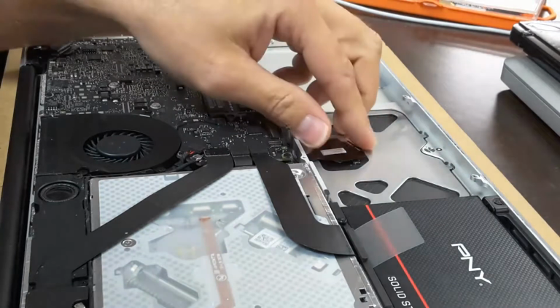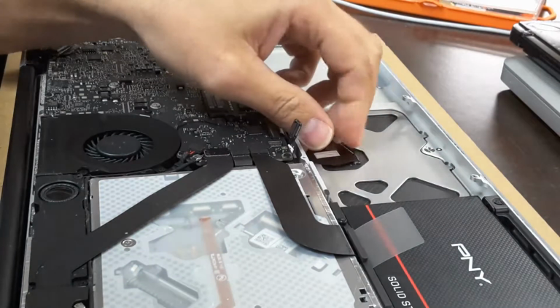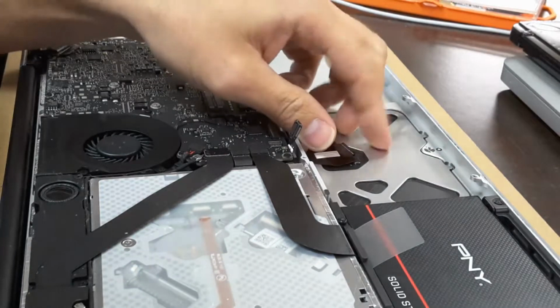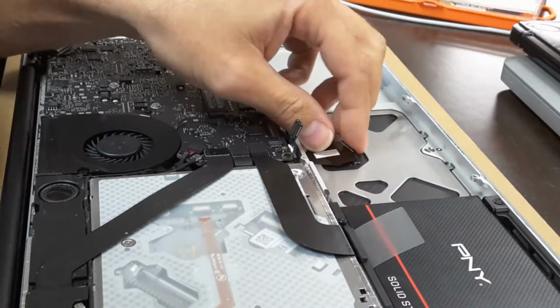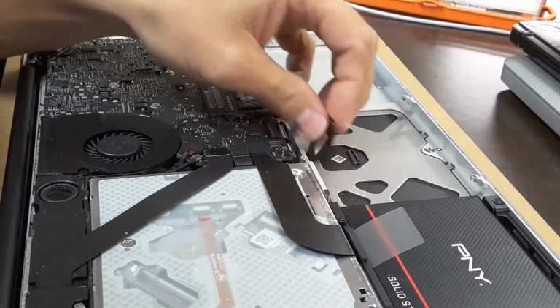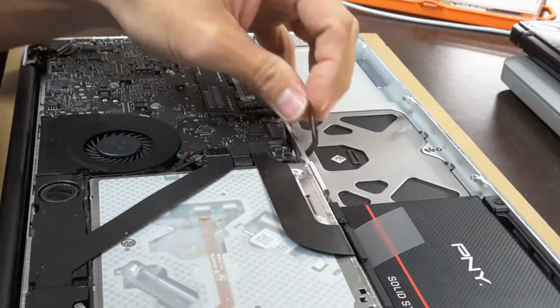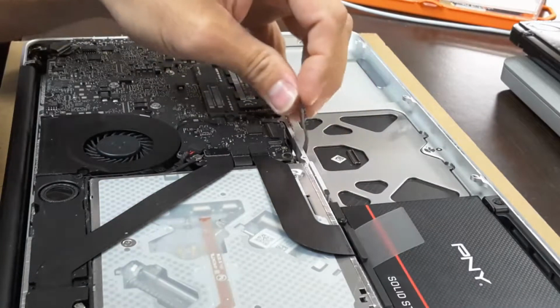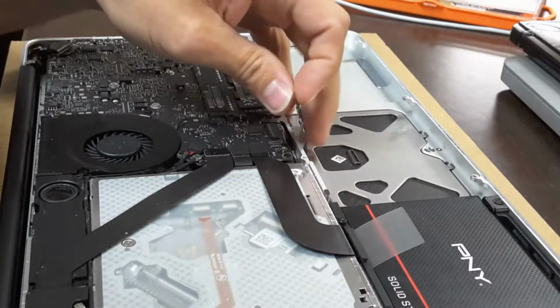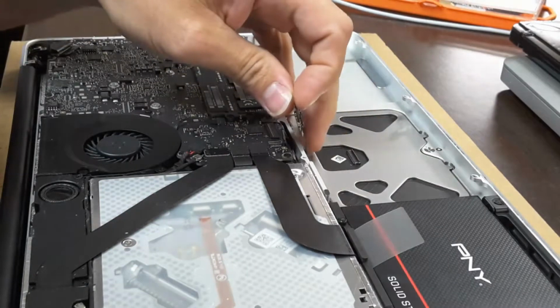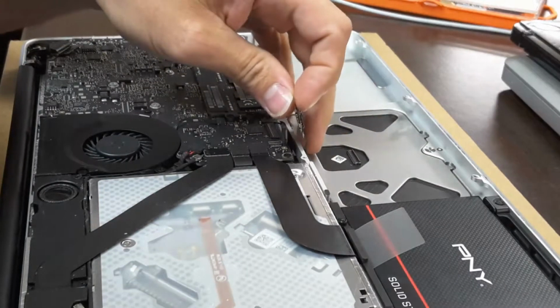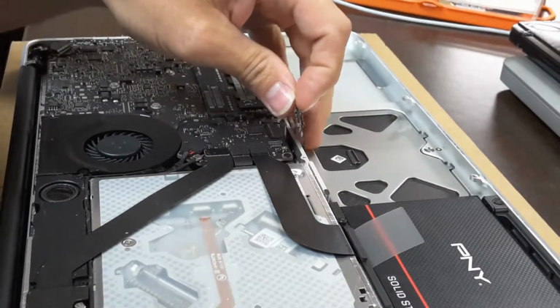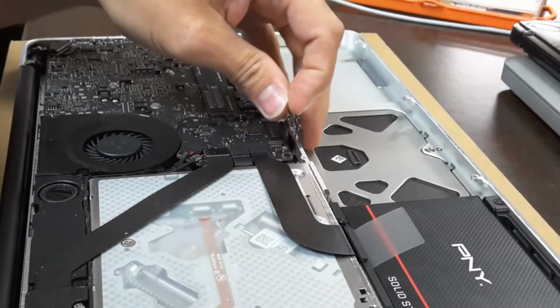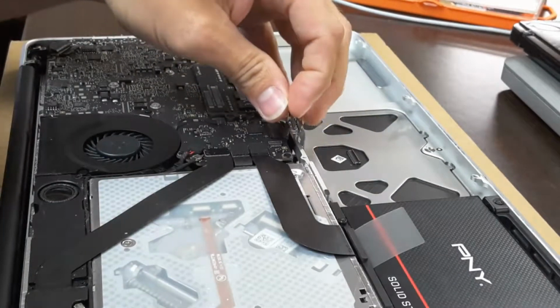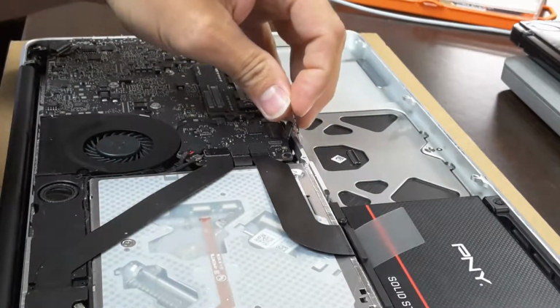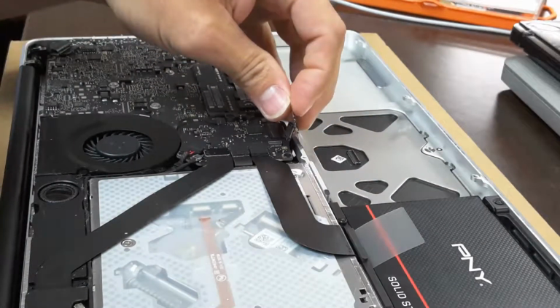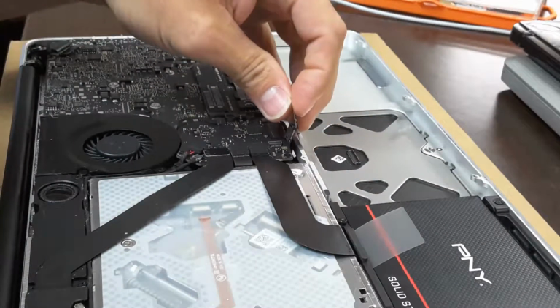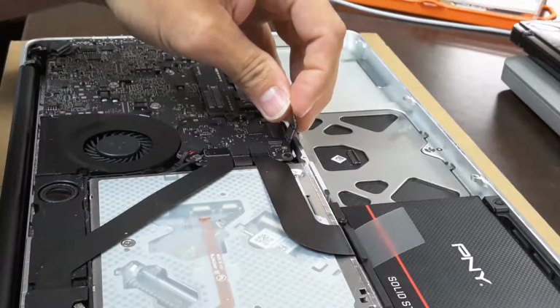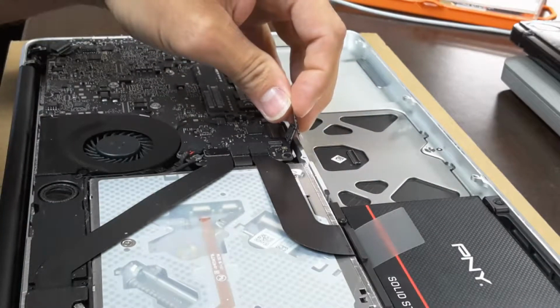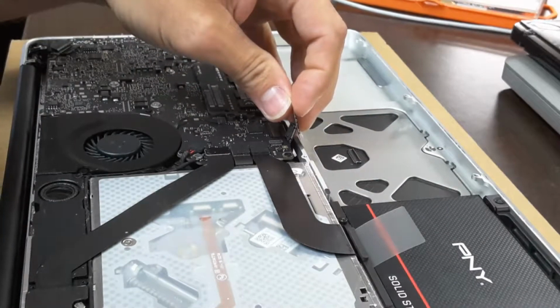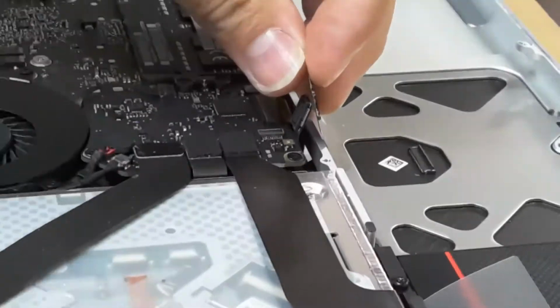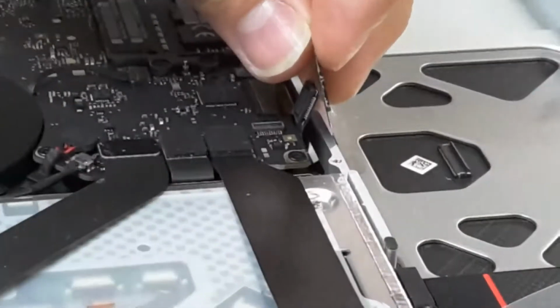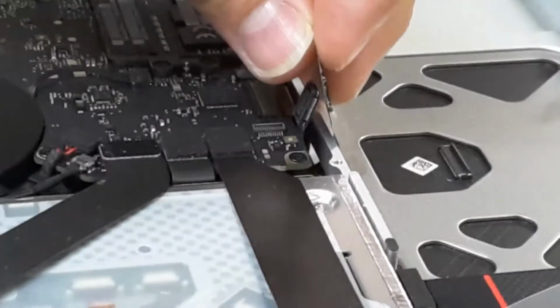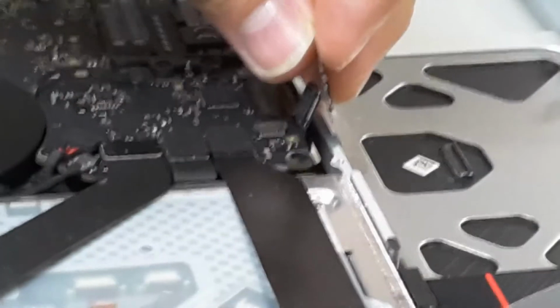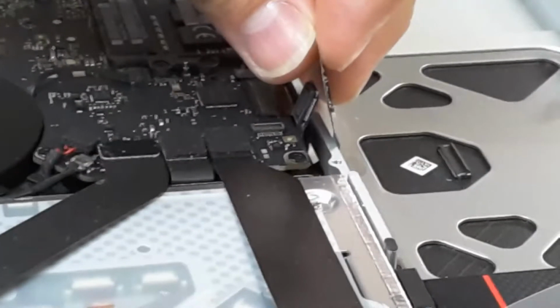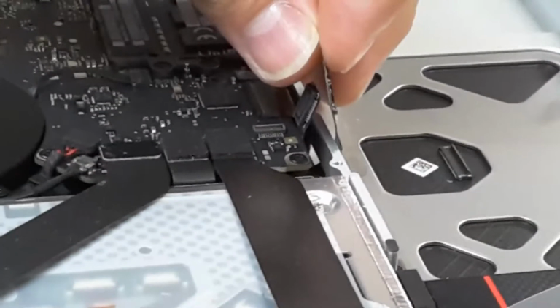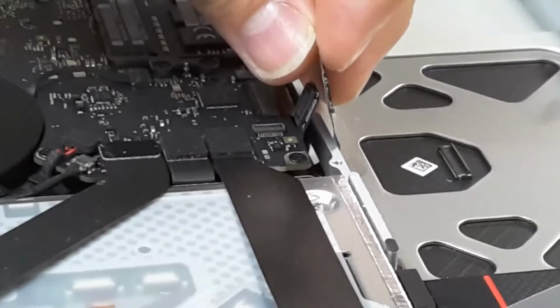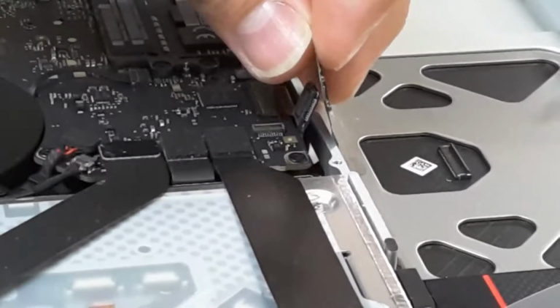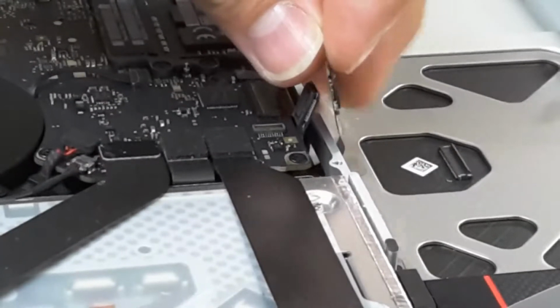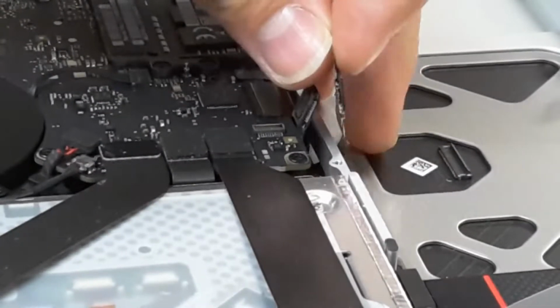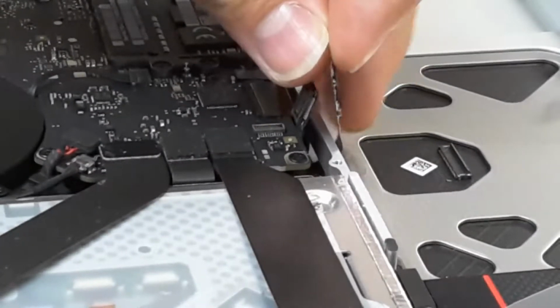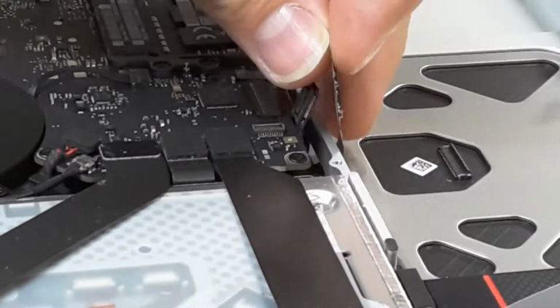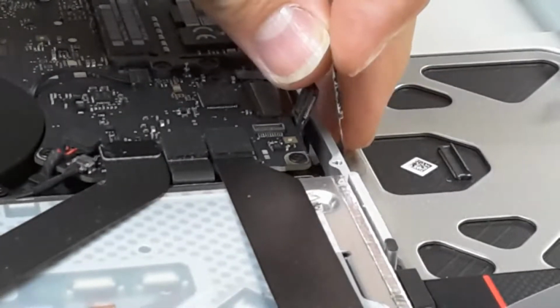There's a little sticky pad right here — you can see it right there.